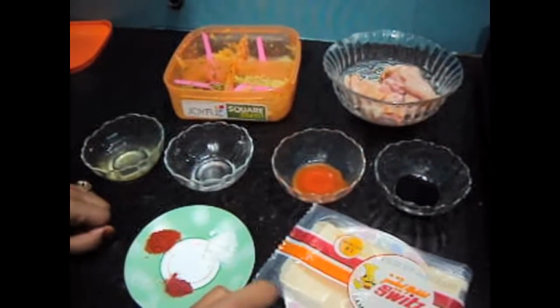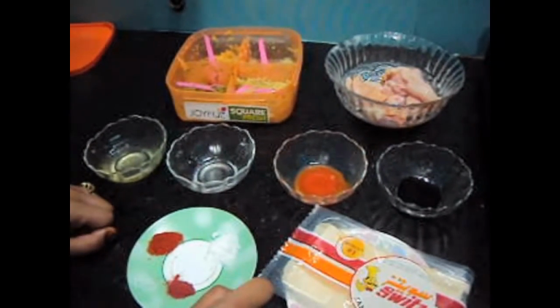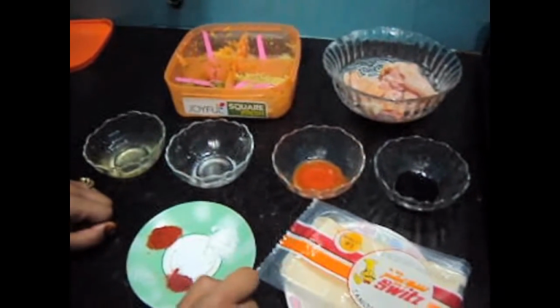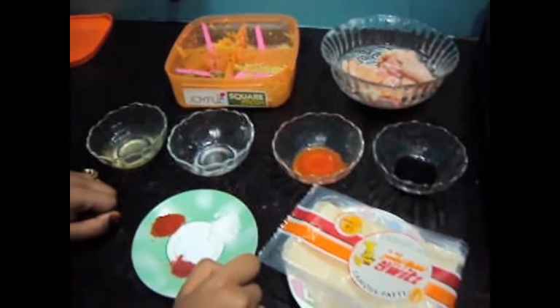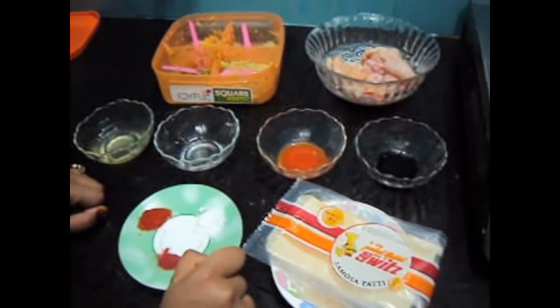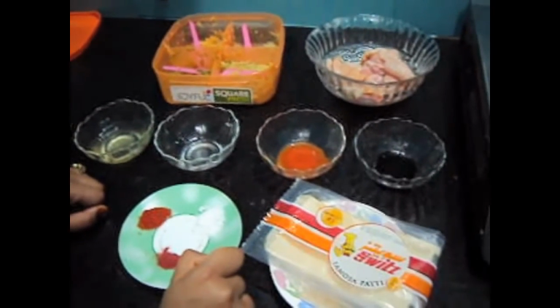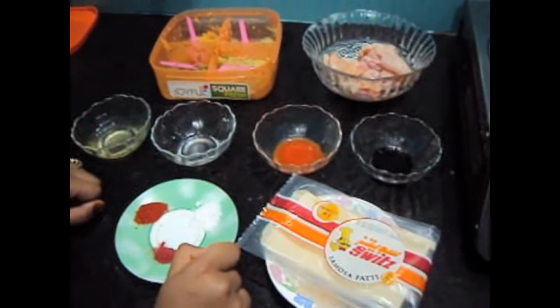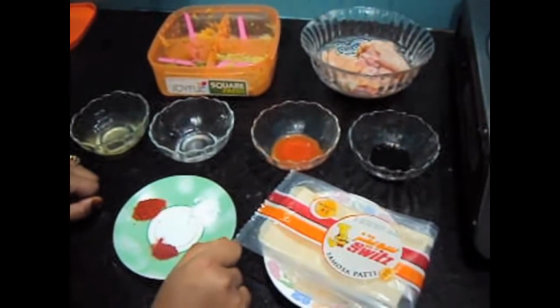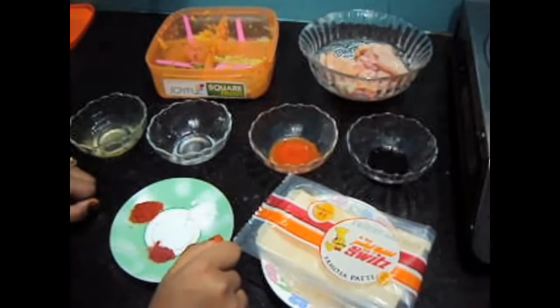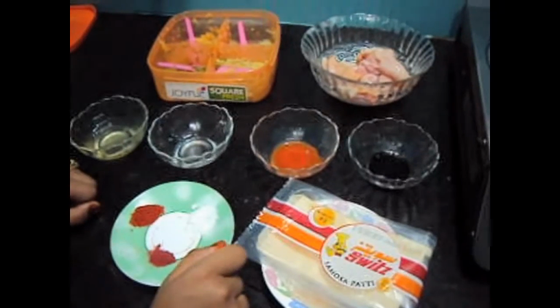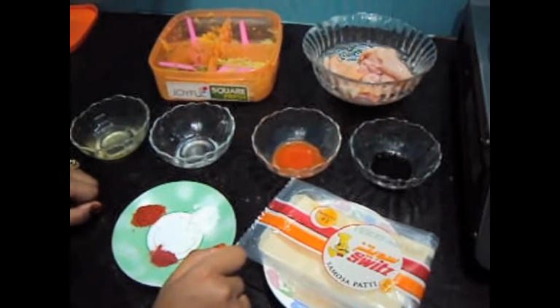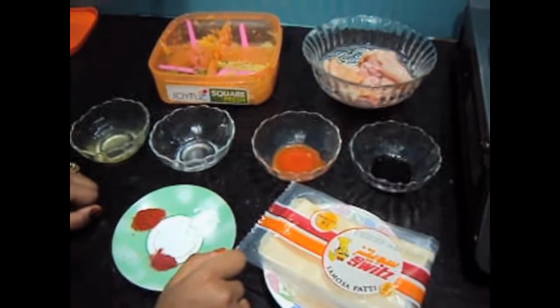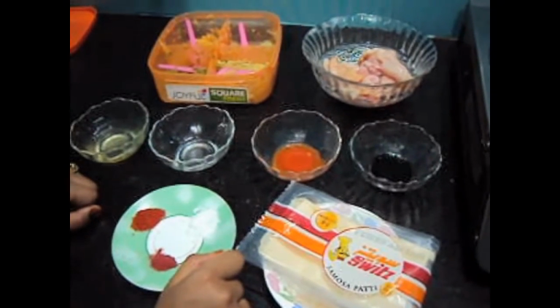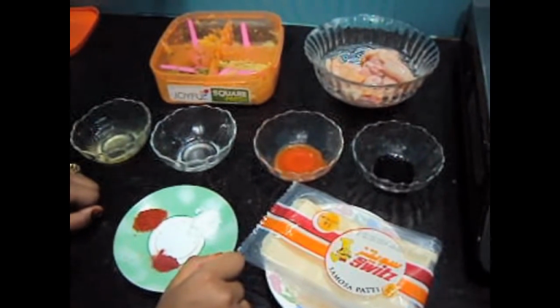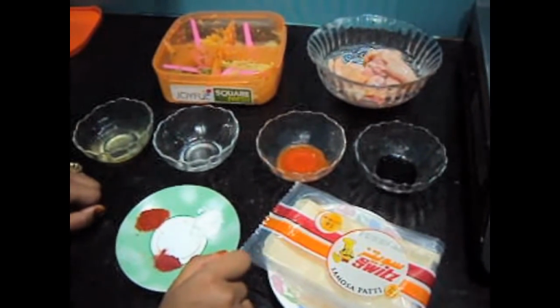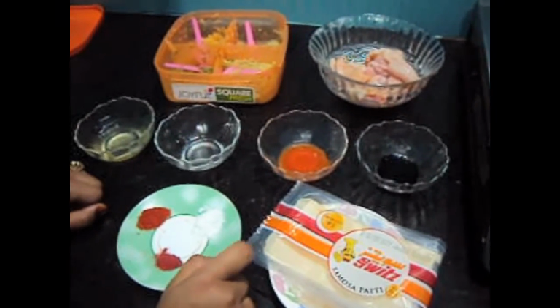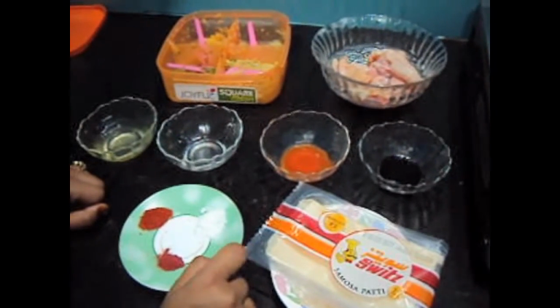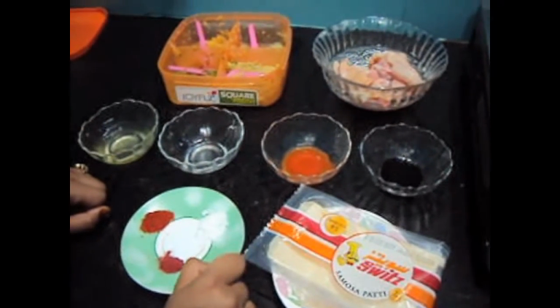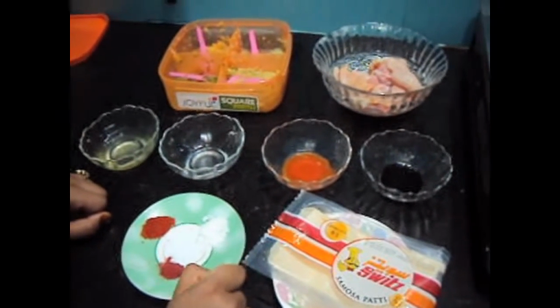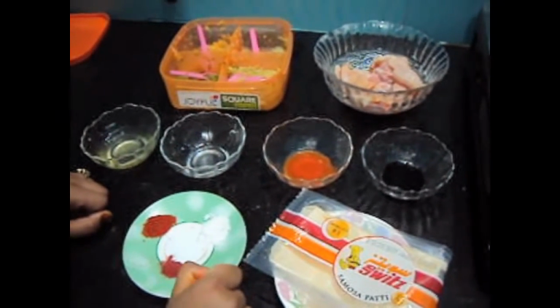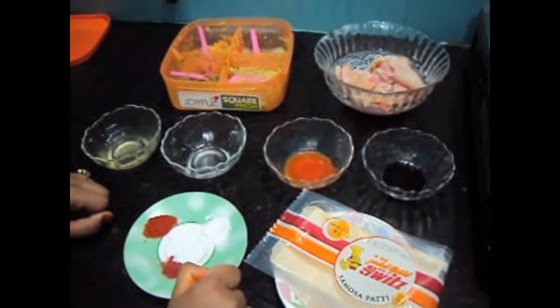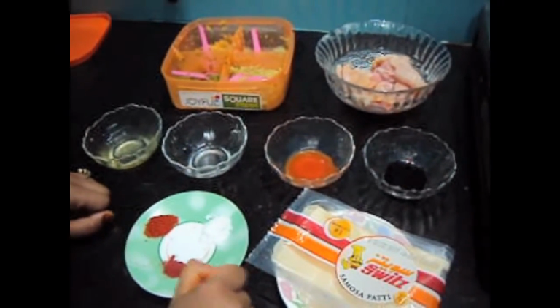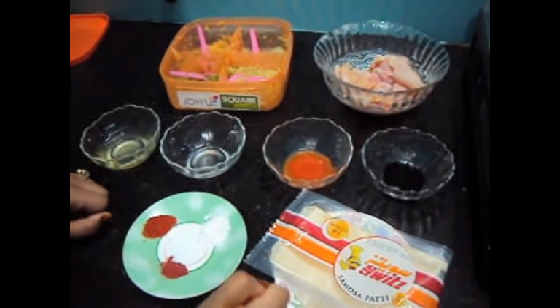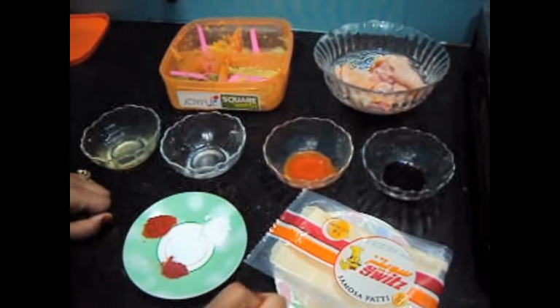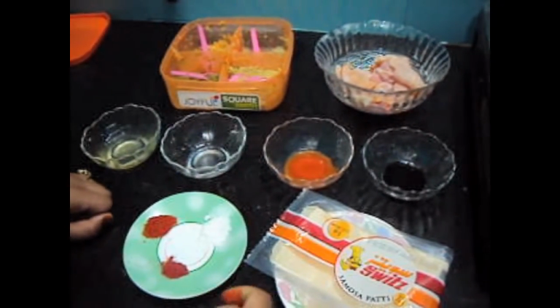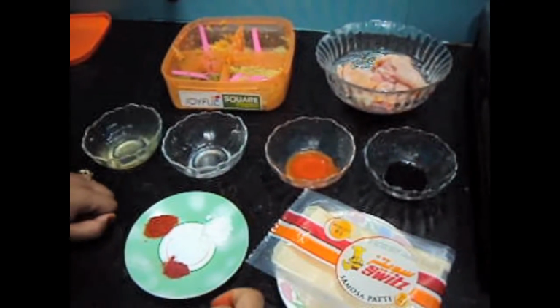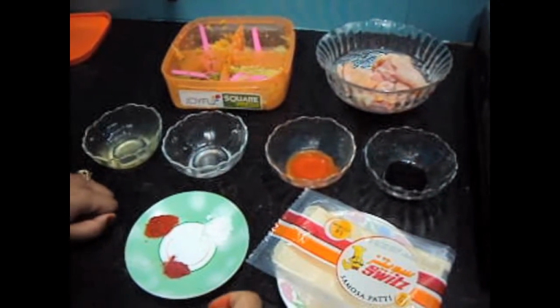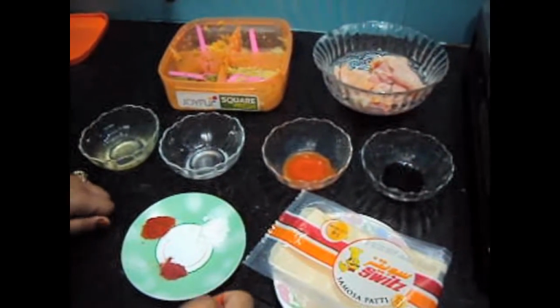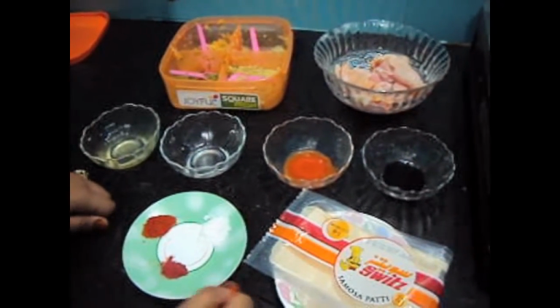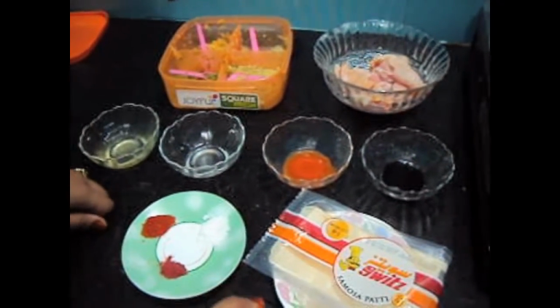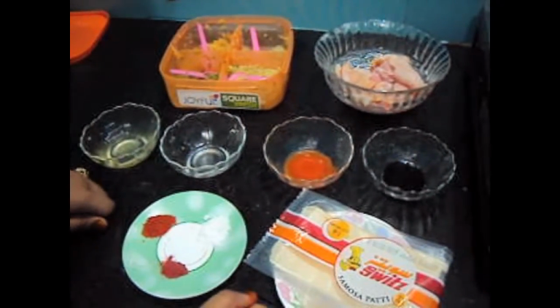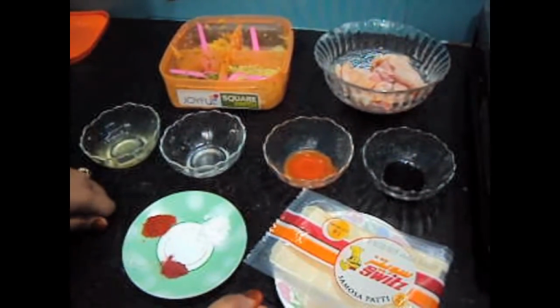Hello friends, welcome to my channel Shifa's Kitchen. Today I am going to show you how to make crispy chicken.